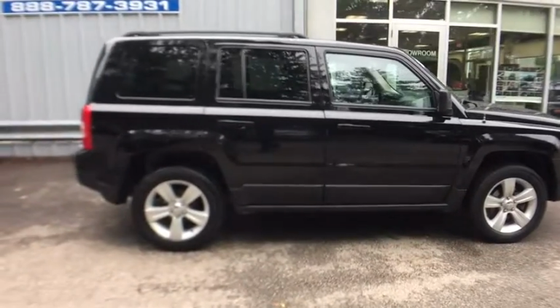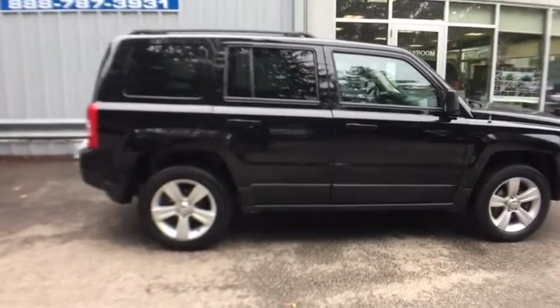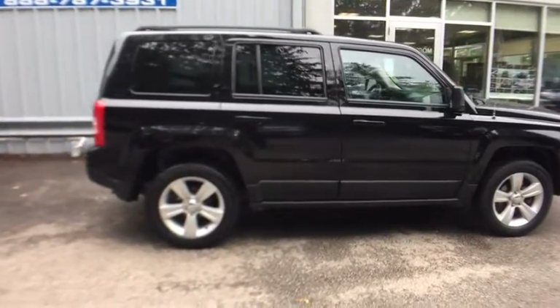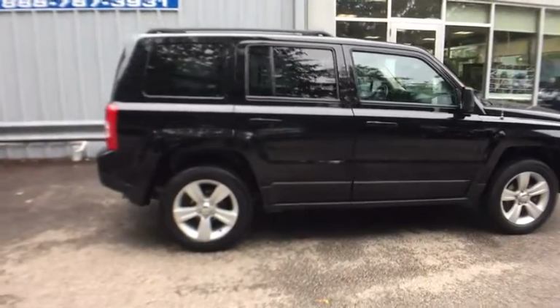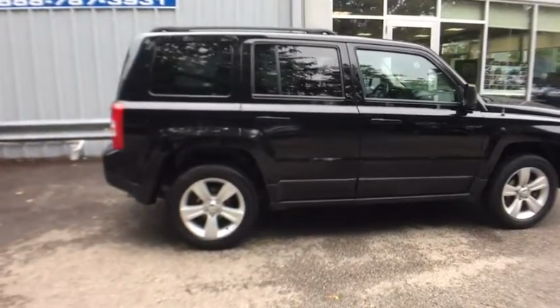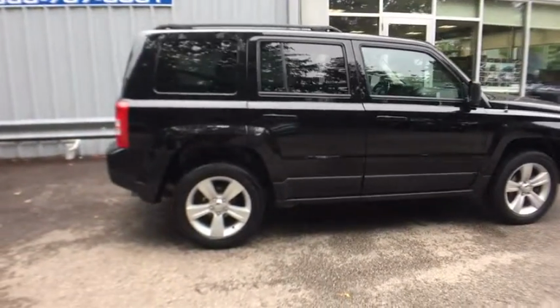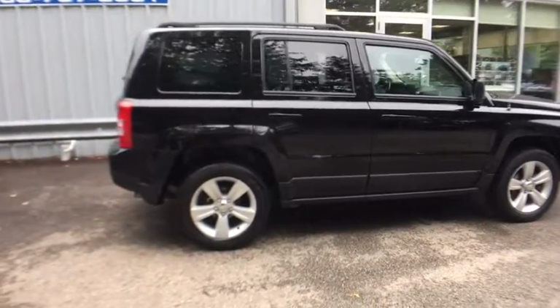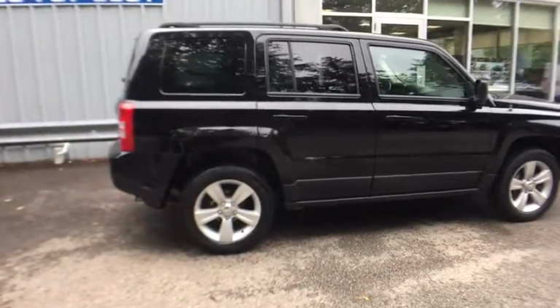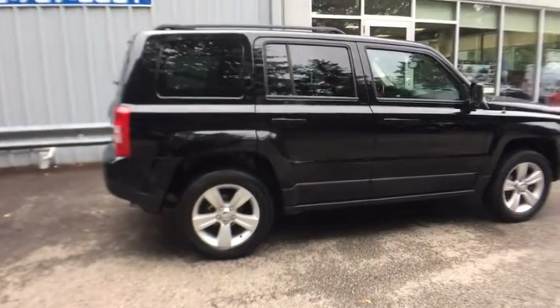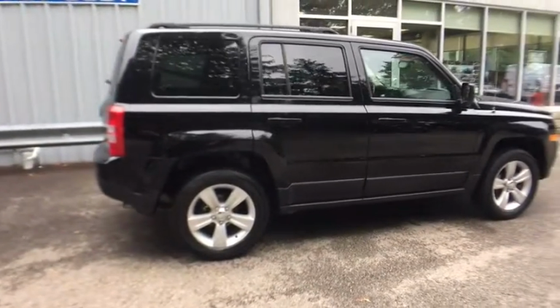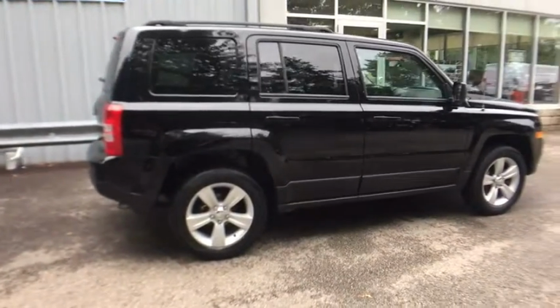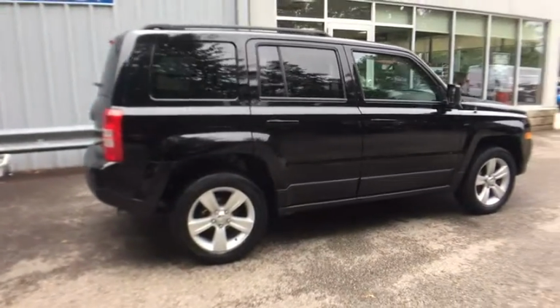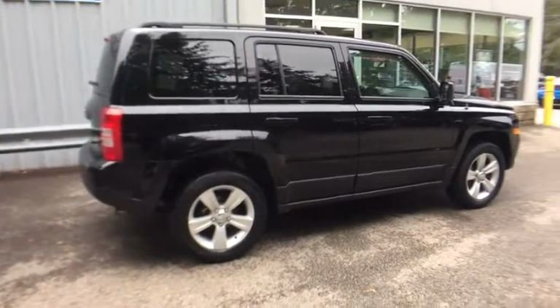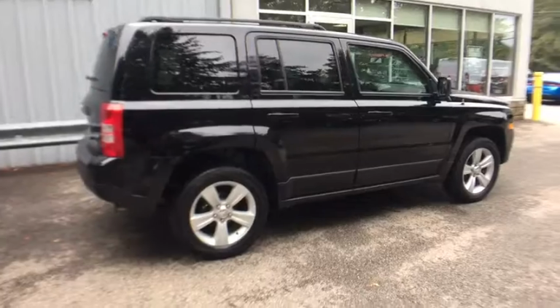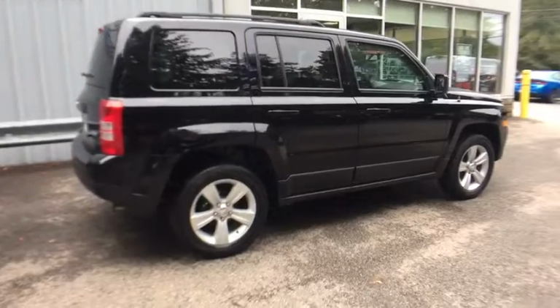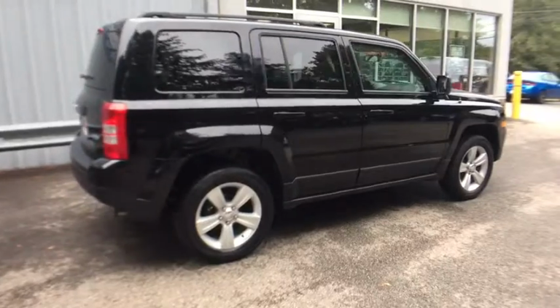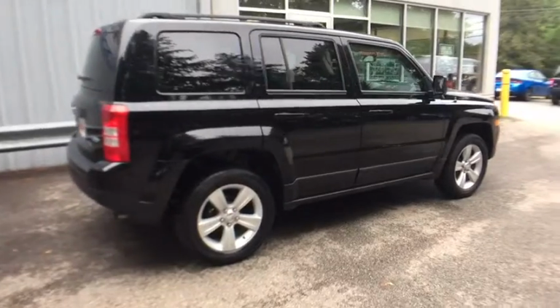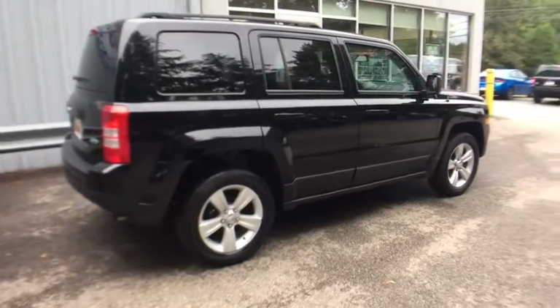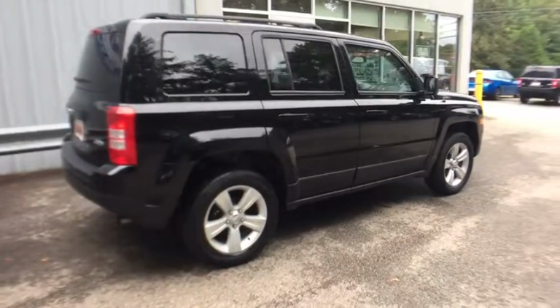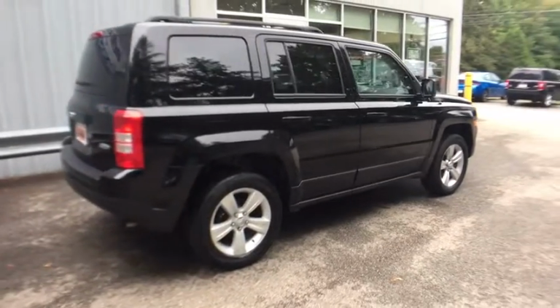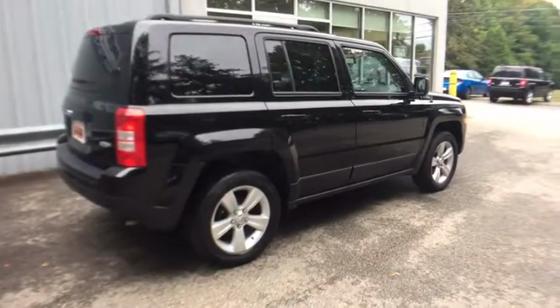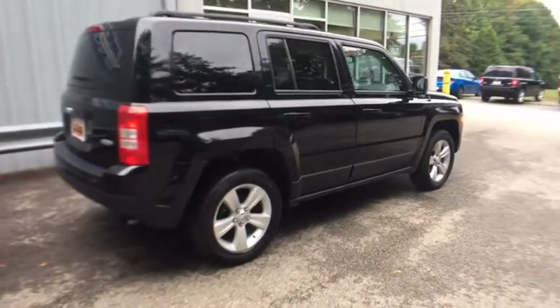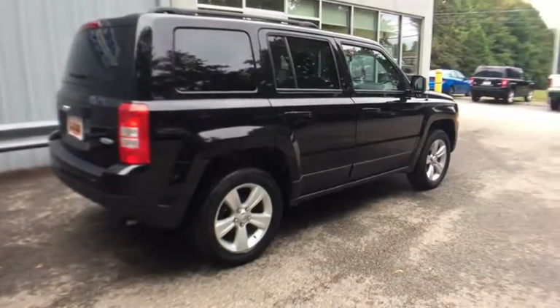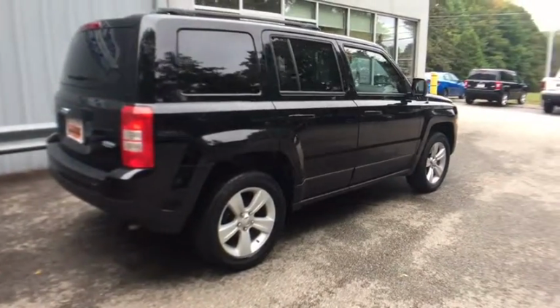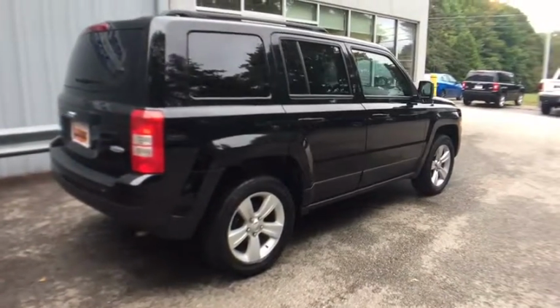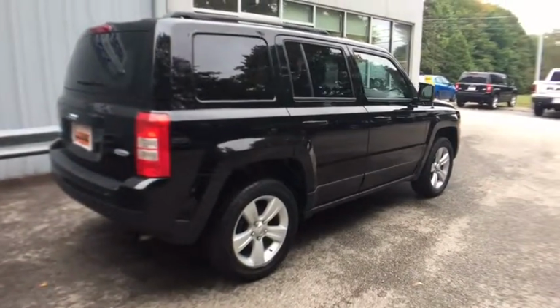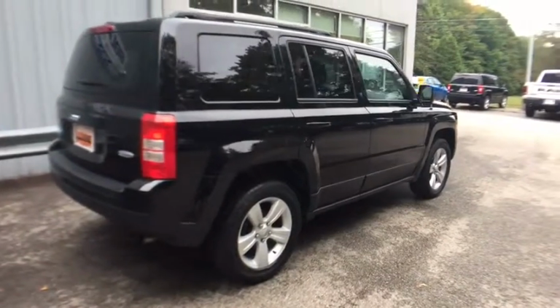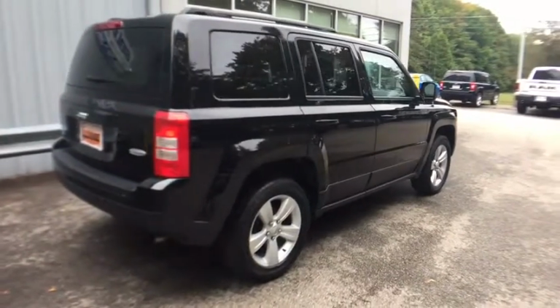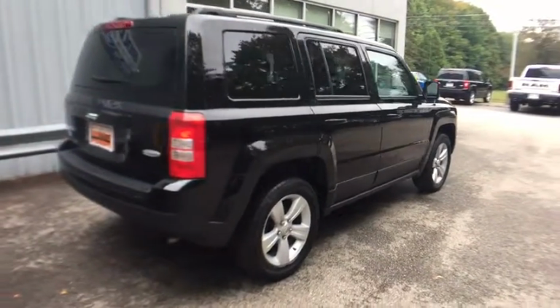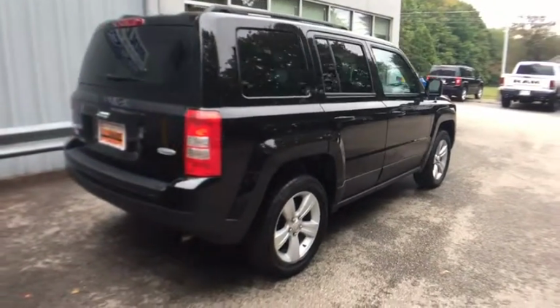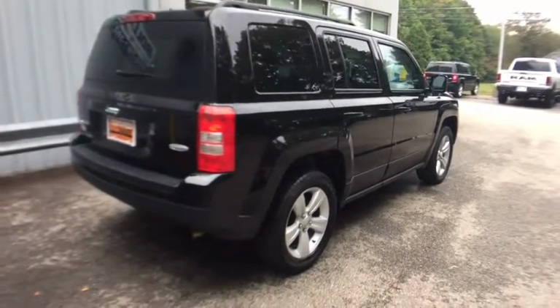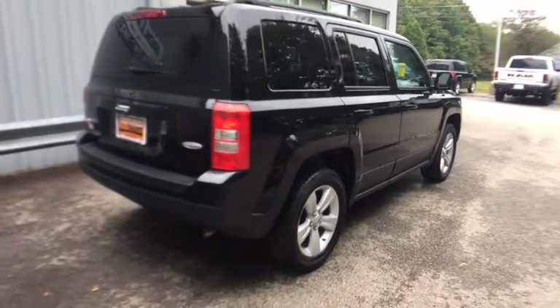The Patriot has plenty of room inside for any size family. This vehicle has less than 25,000 miles.